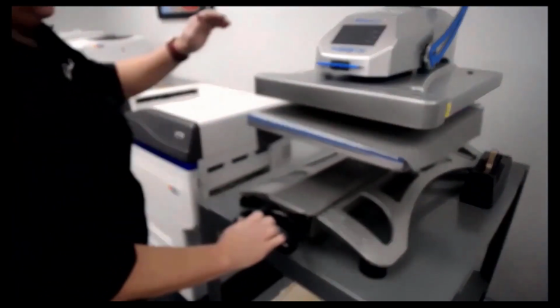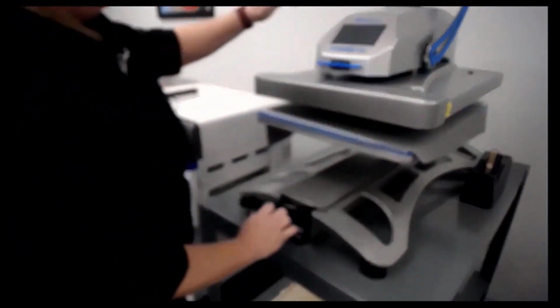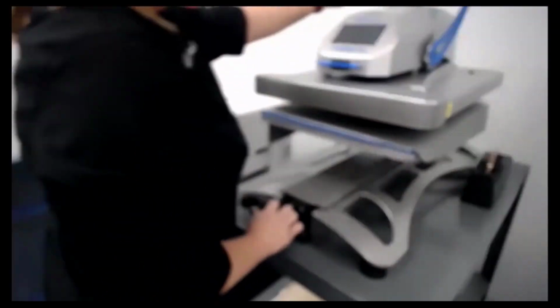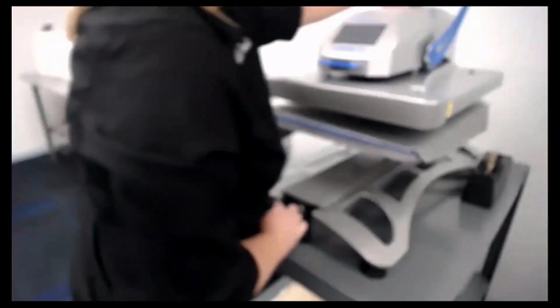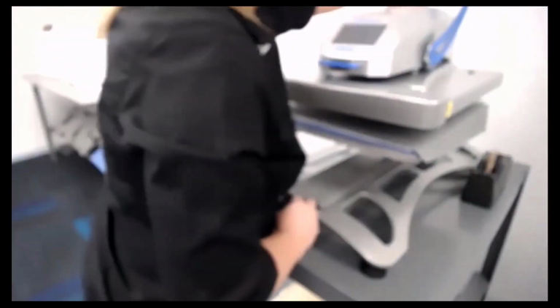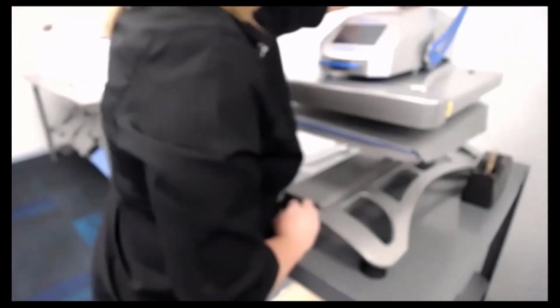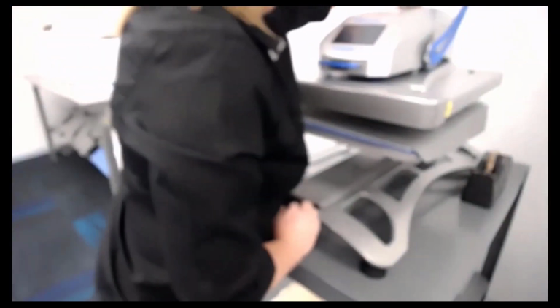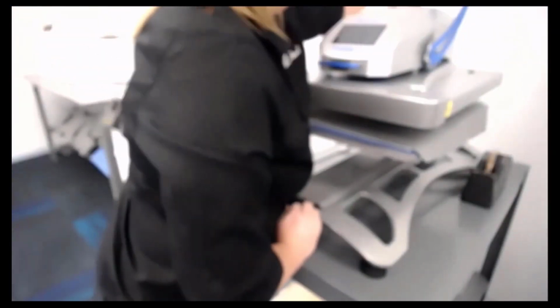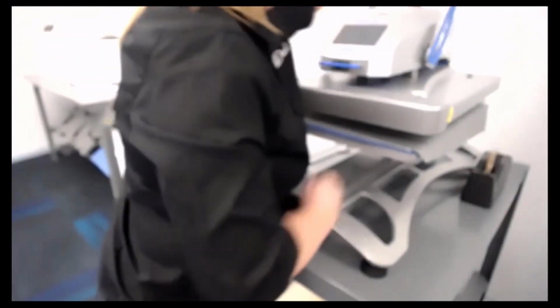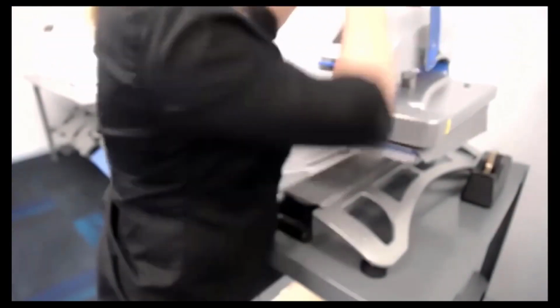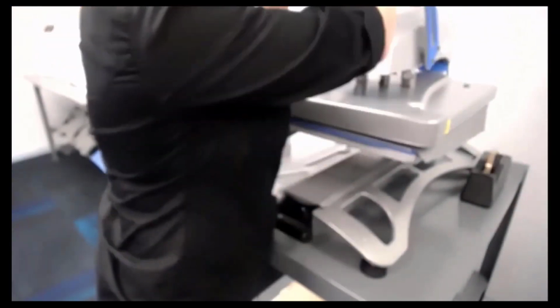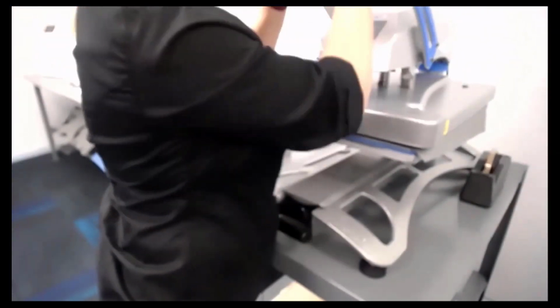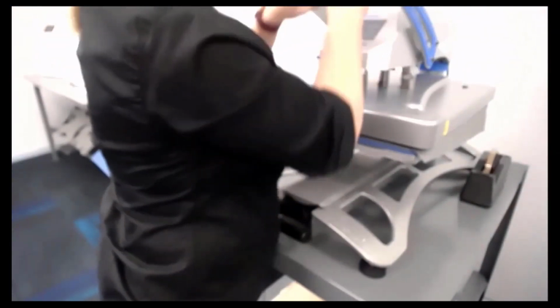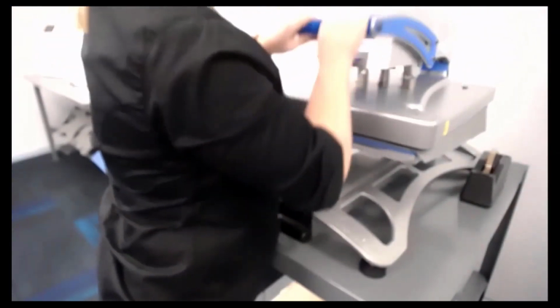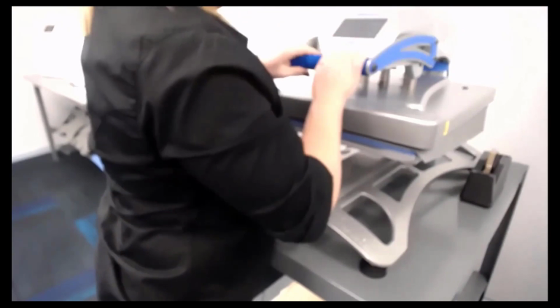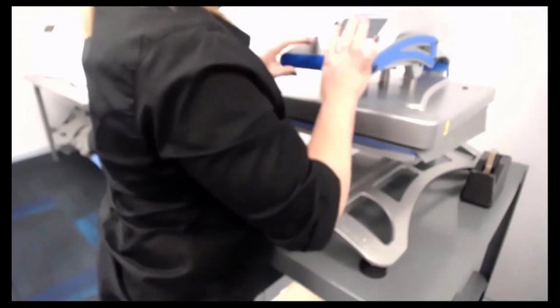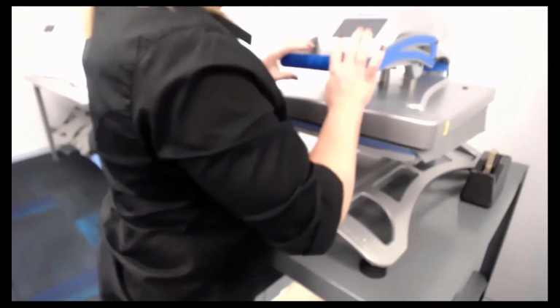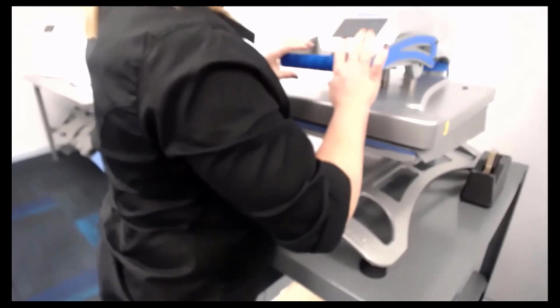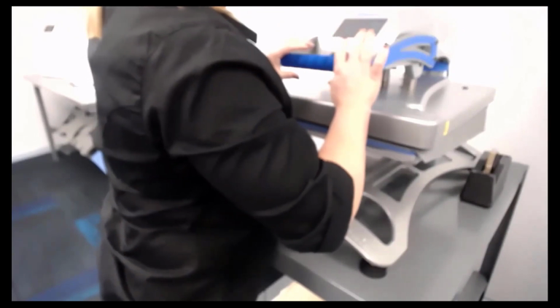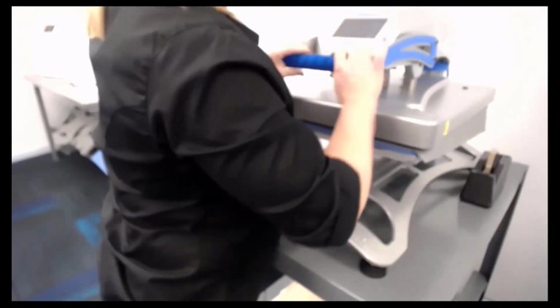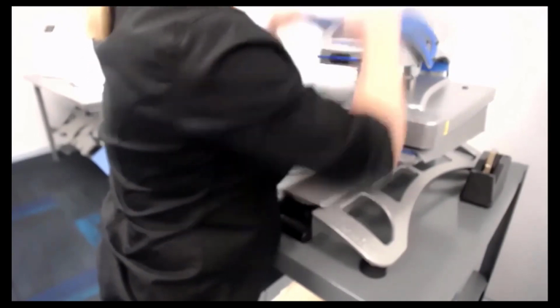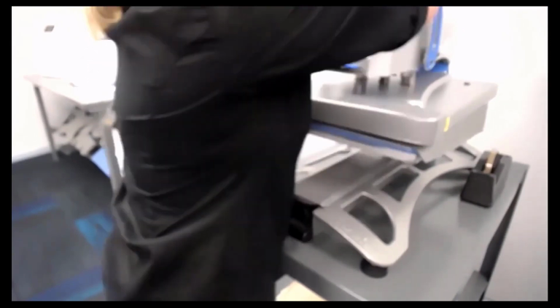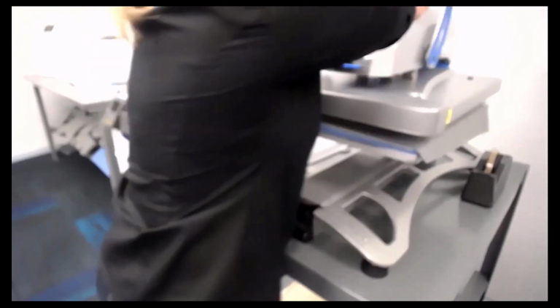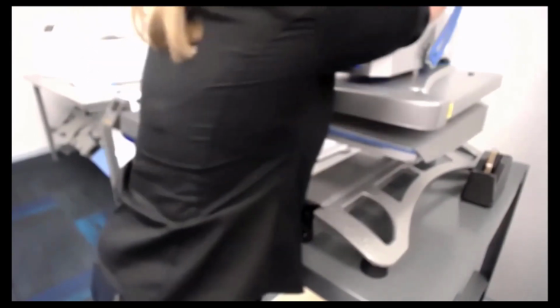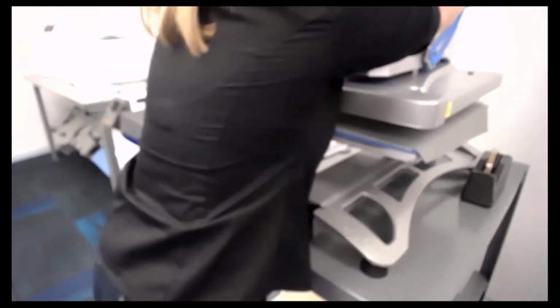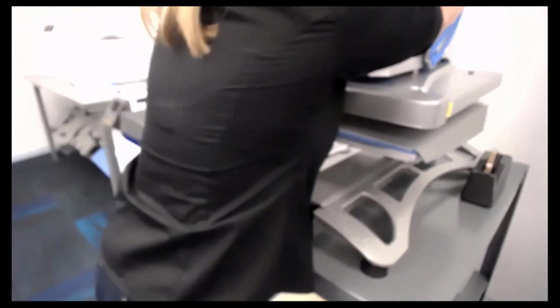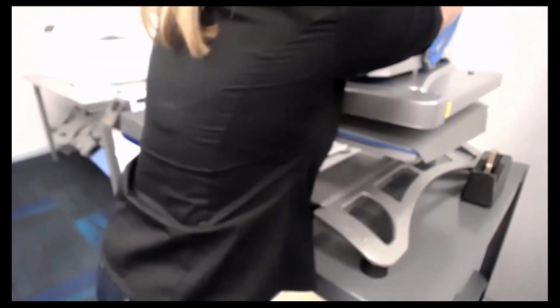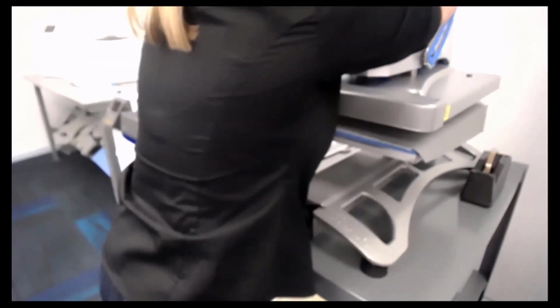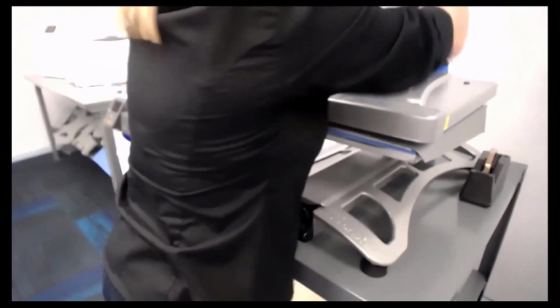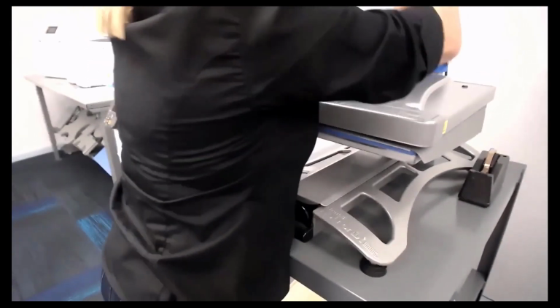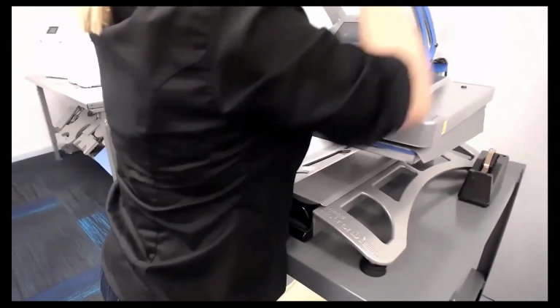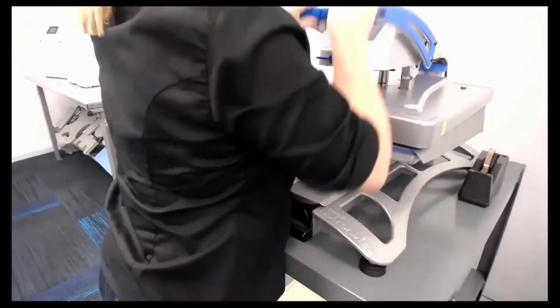By the way, we got that frame from Michael's. I think it was a dollar — maybe two.